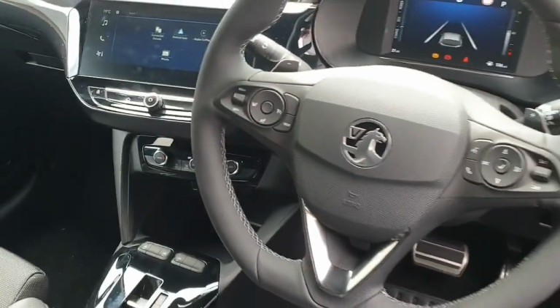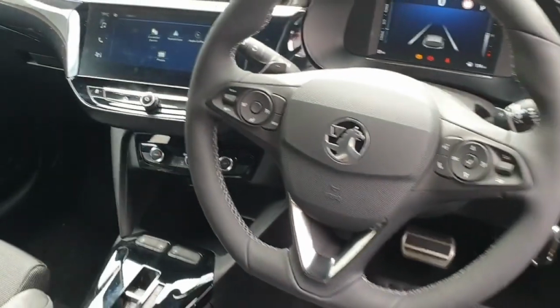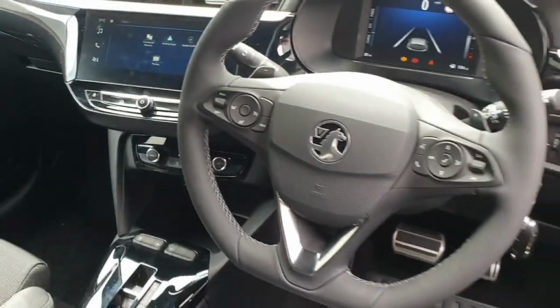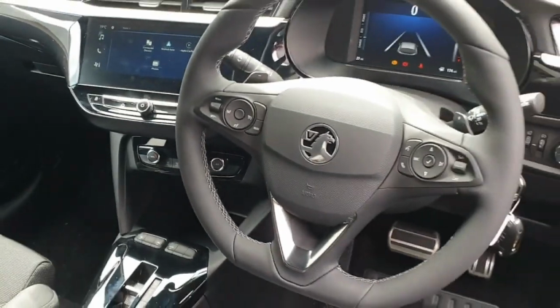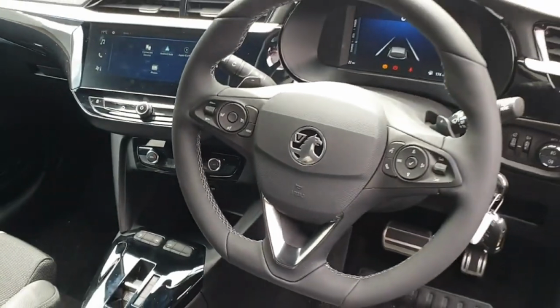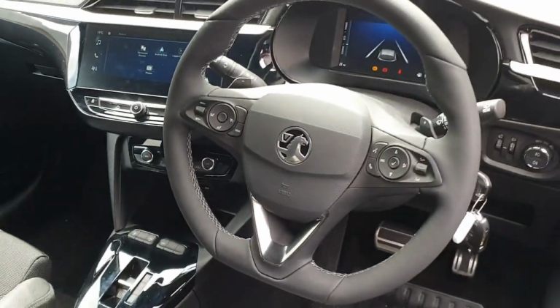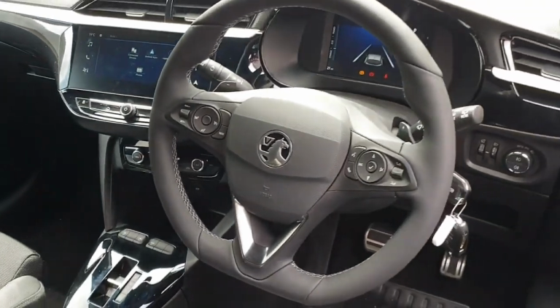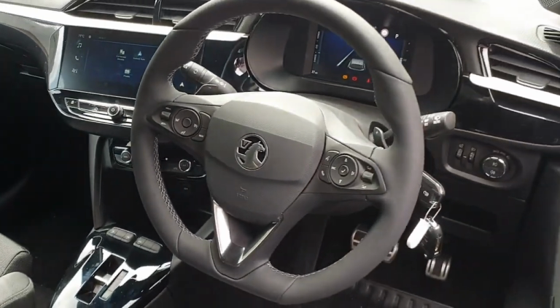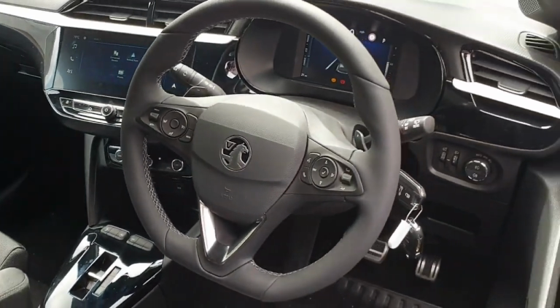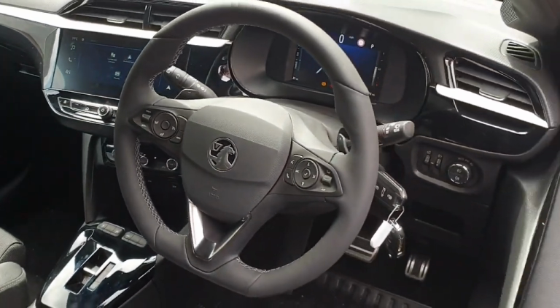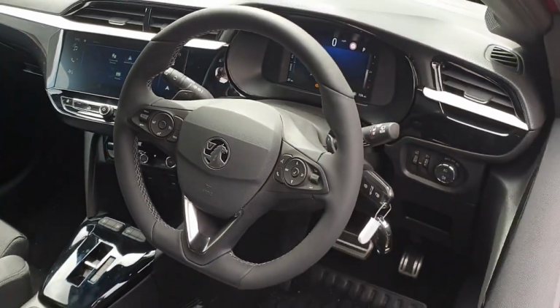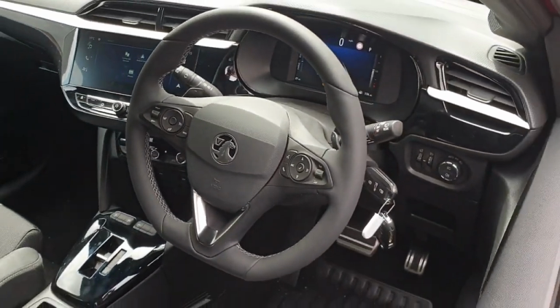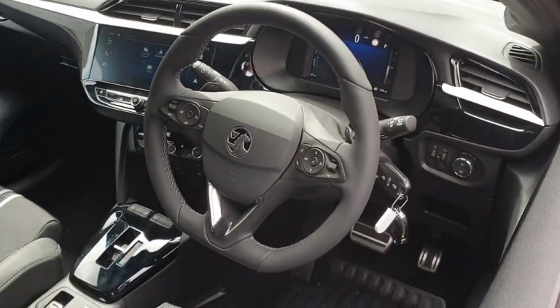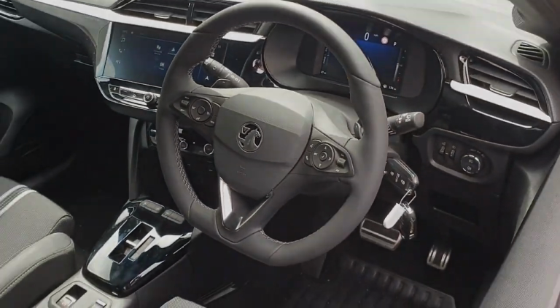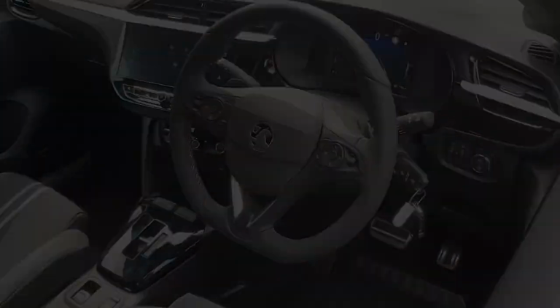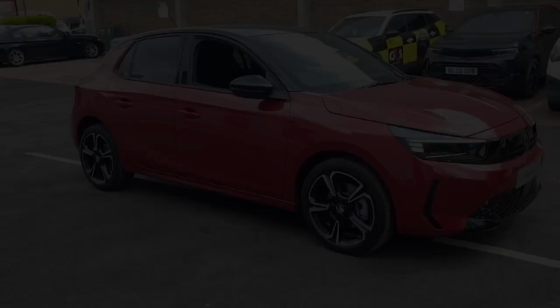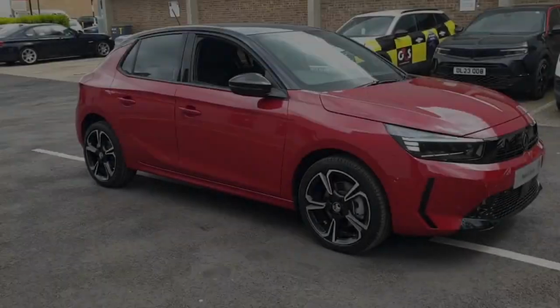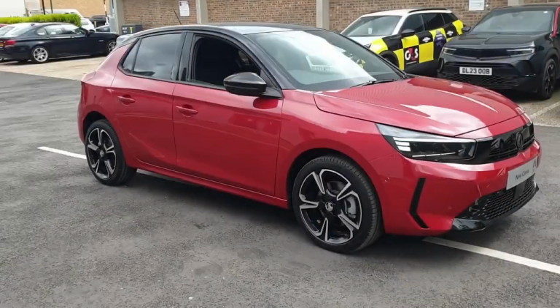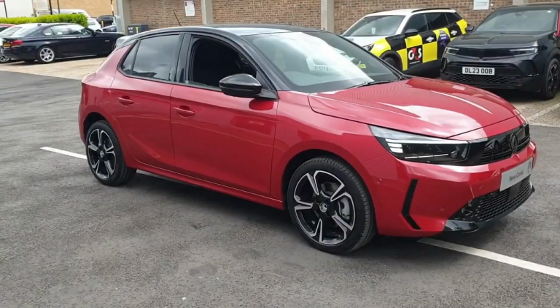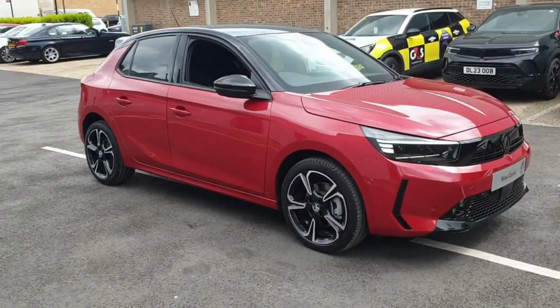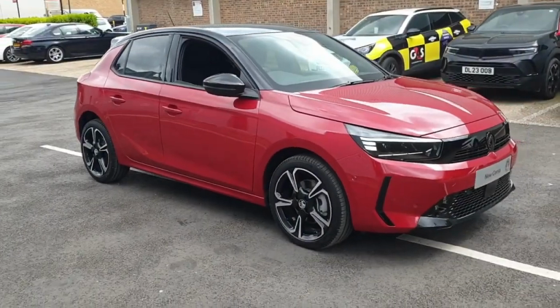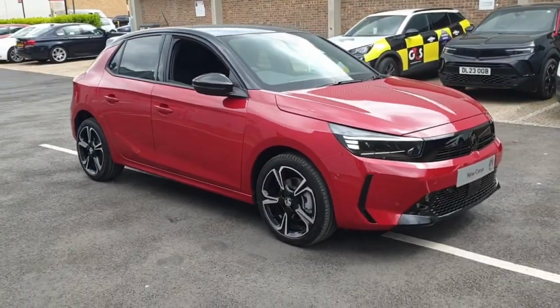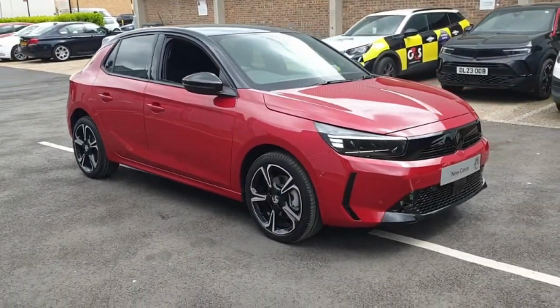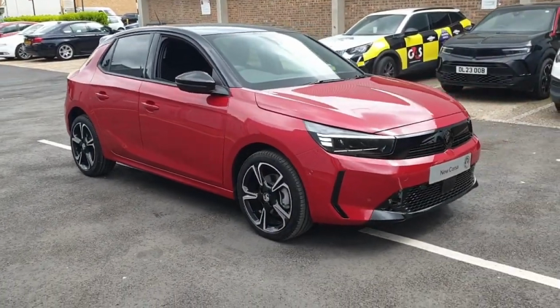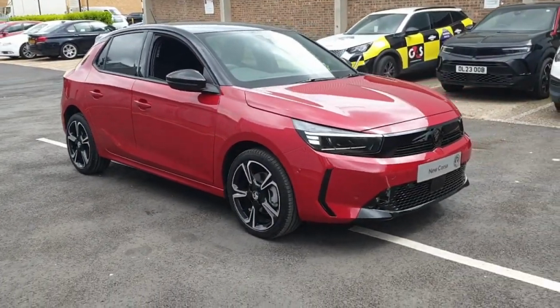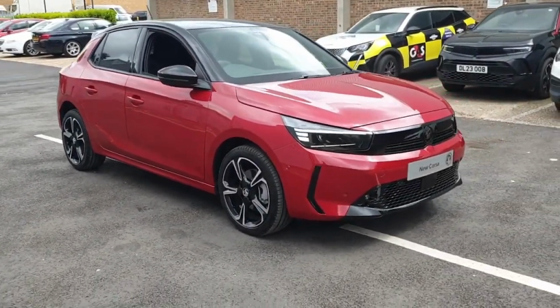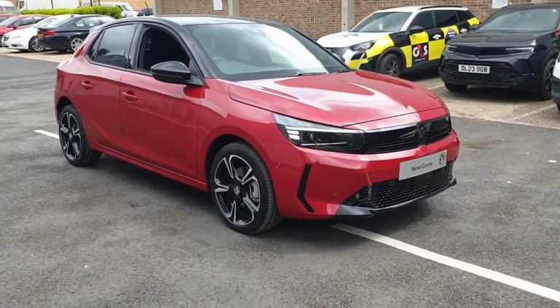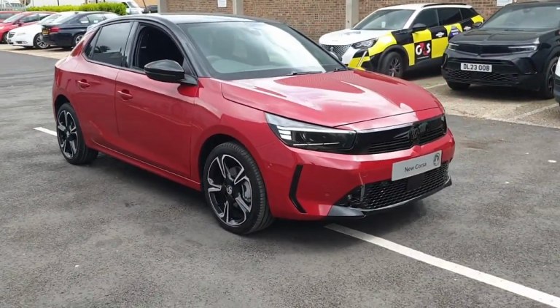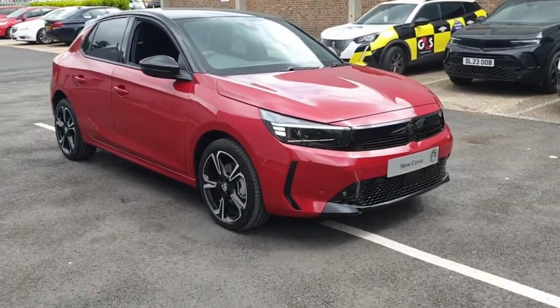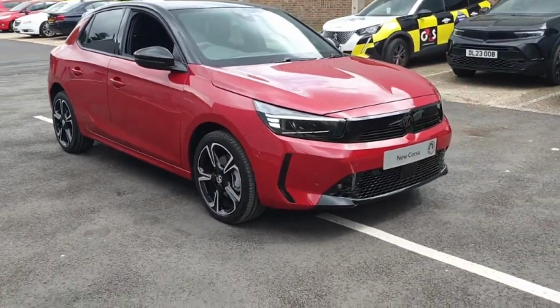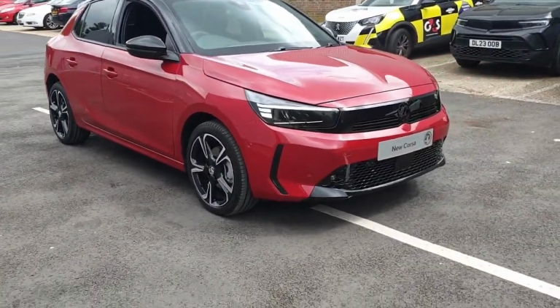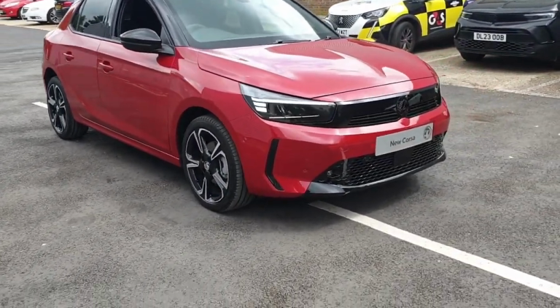Visit Advanced Vauxhall today to experience the new Corsa Hybrid and explore all of our fantastic offers.